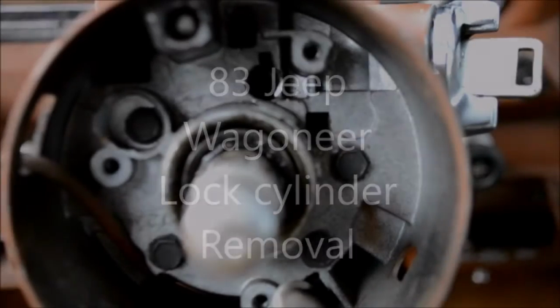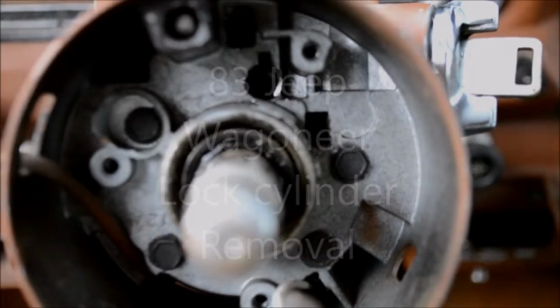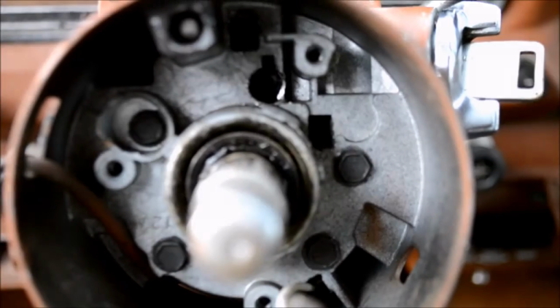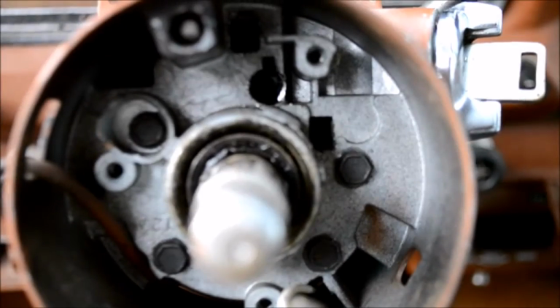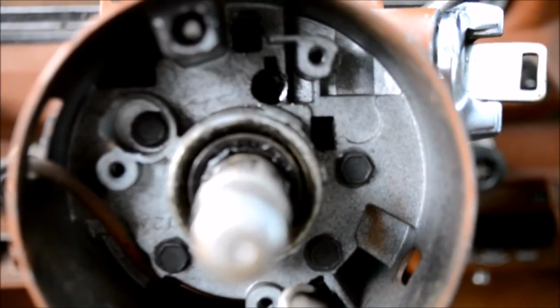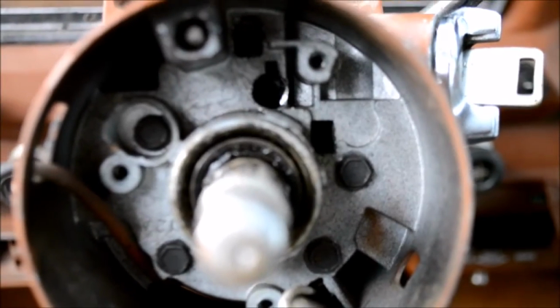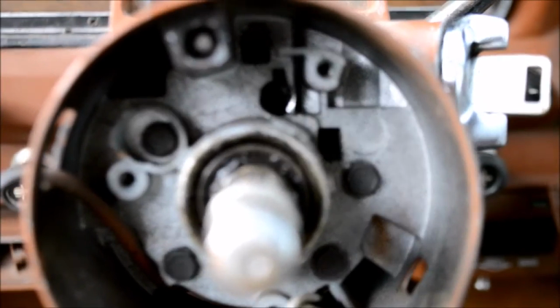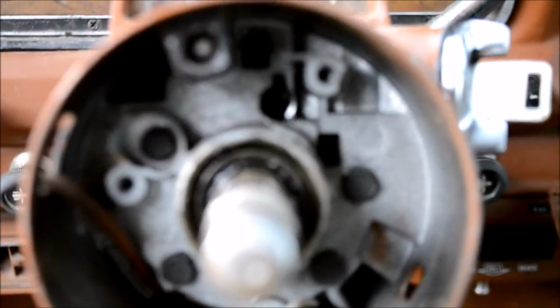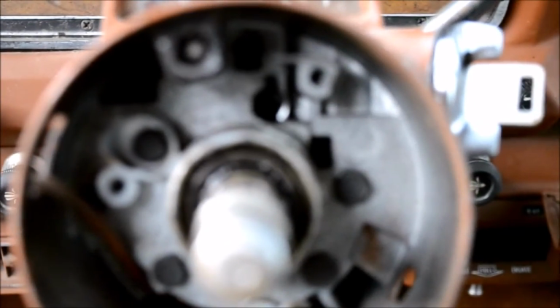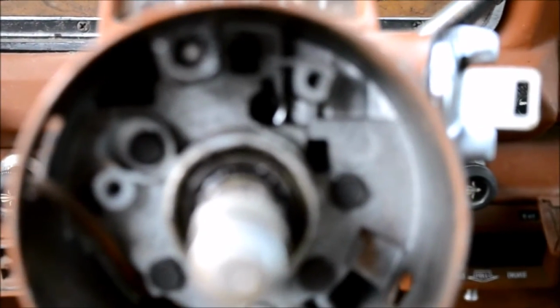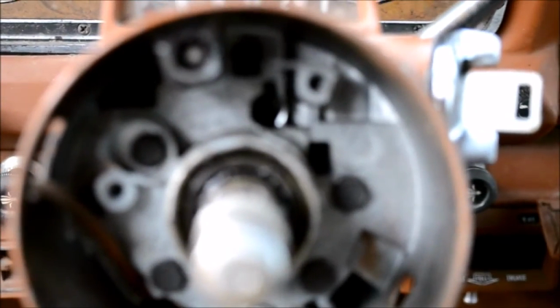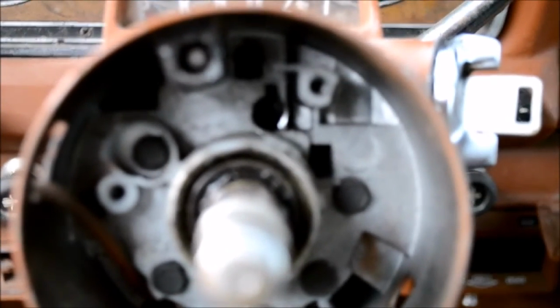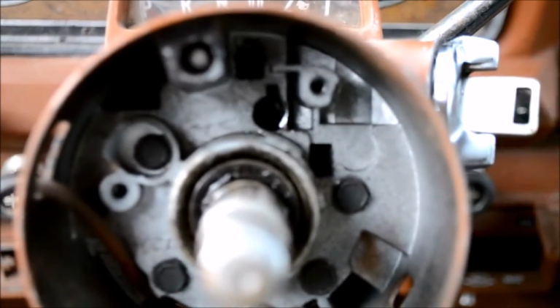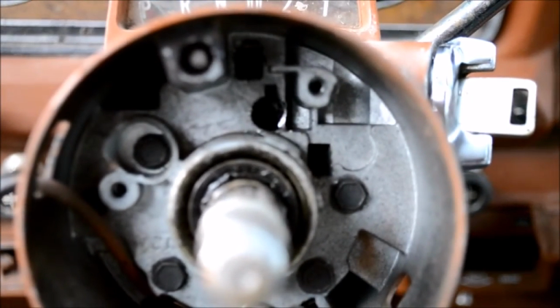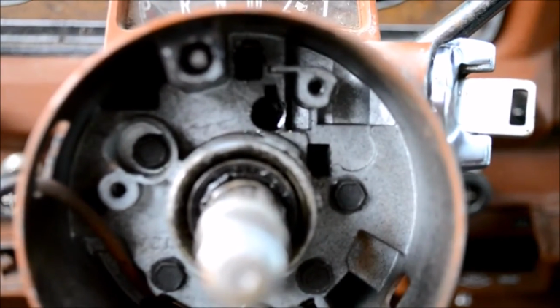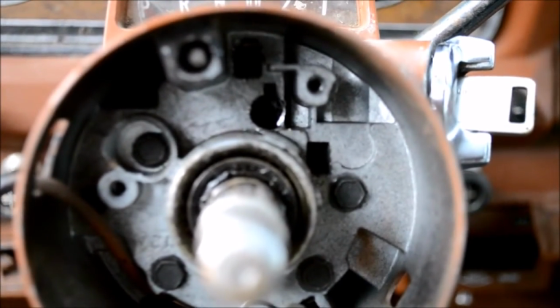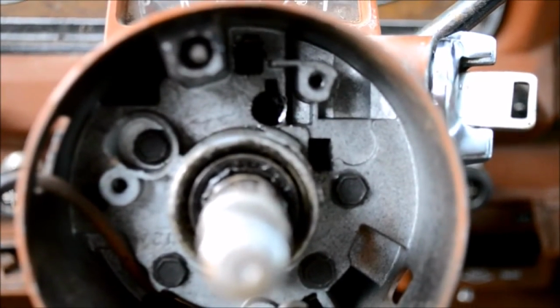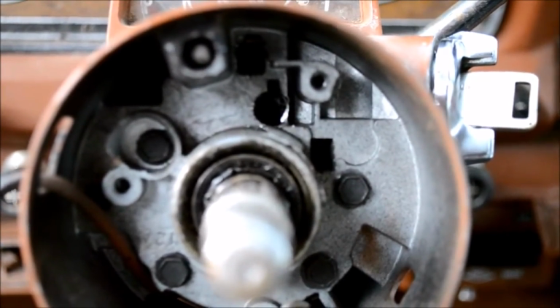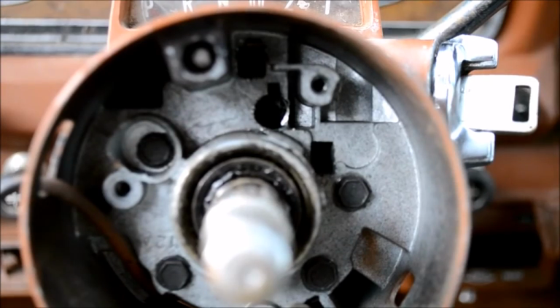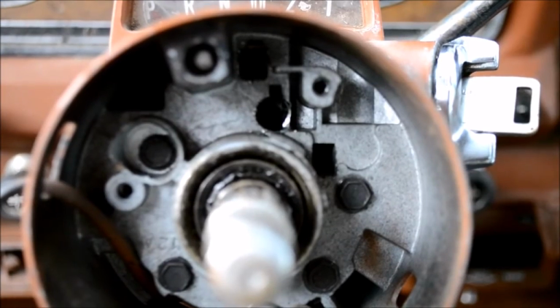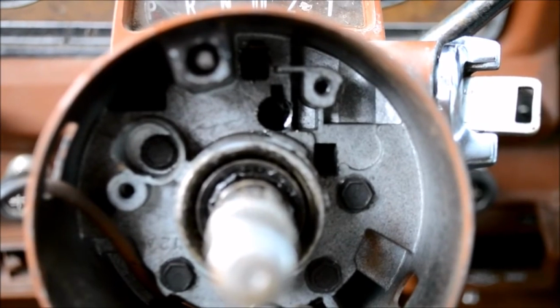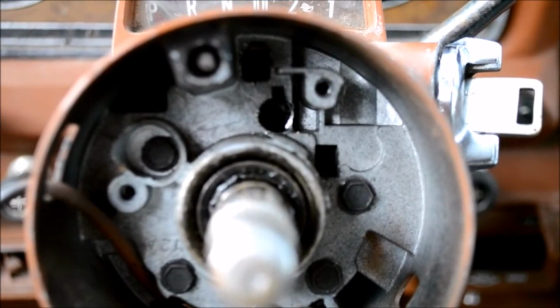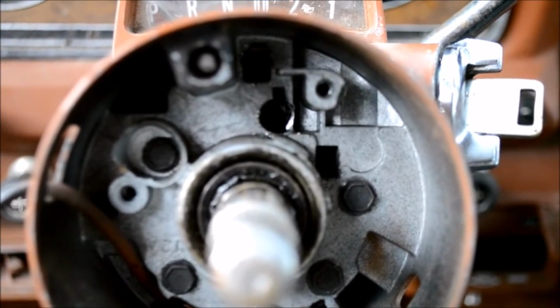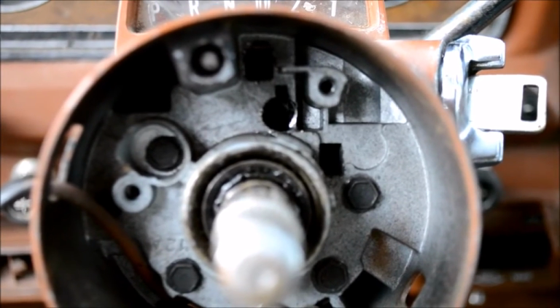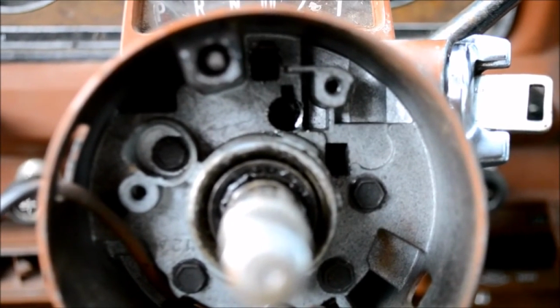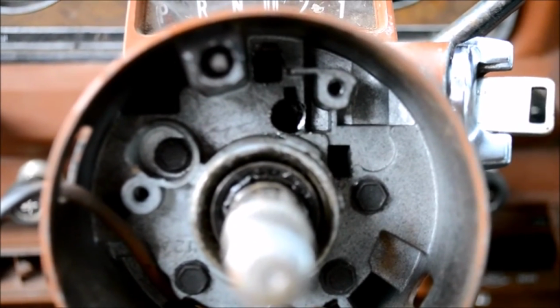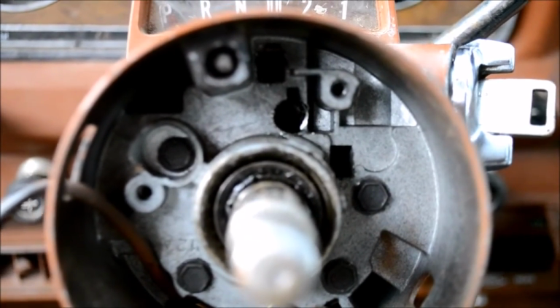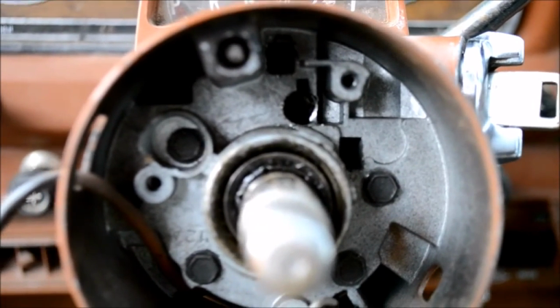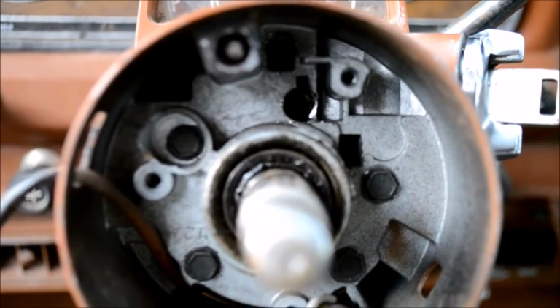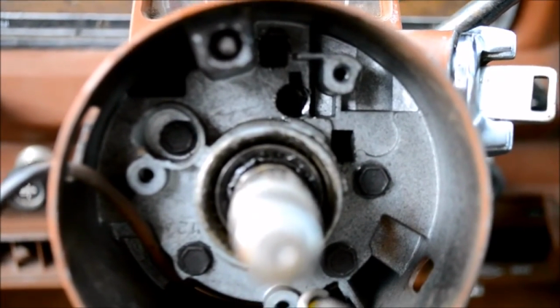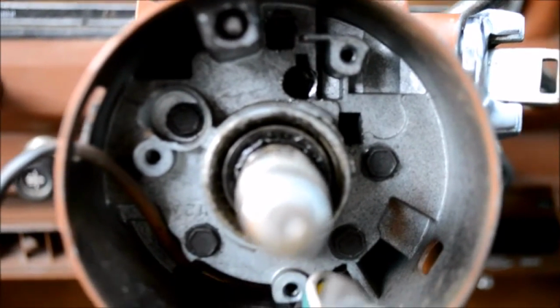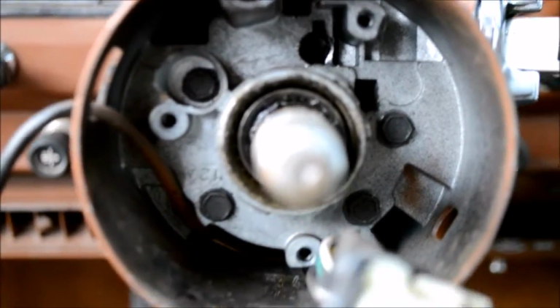This is Doug here, sitting here working on my old 83 Wagoneer, trying to get the ignition out.